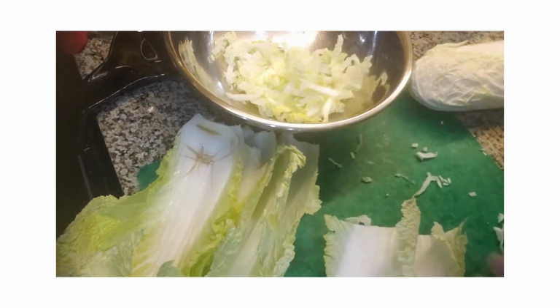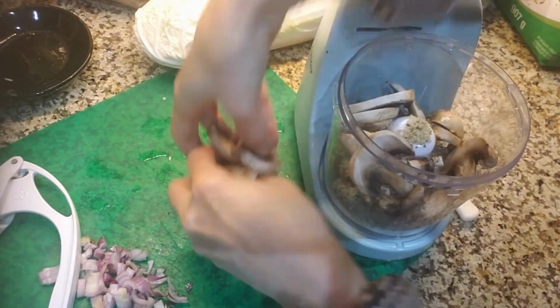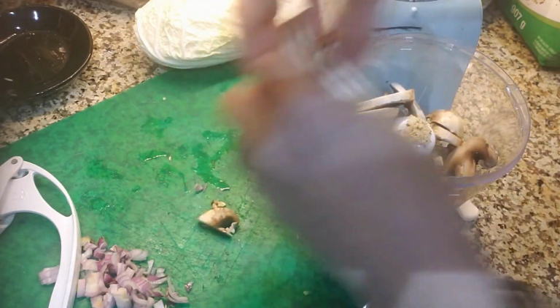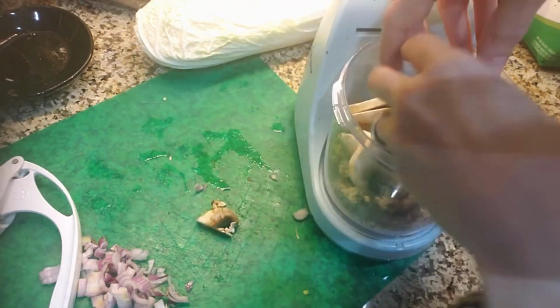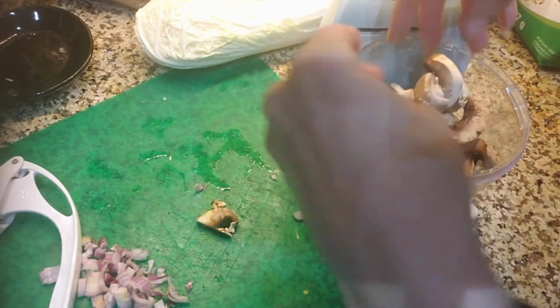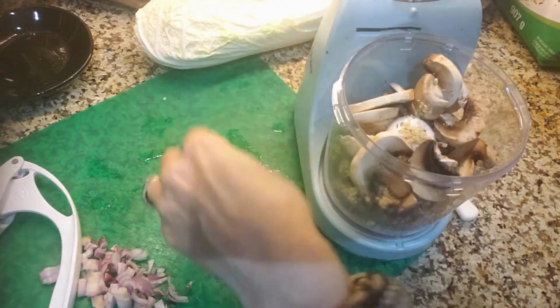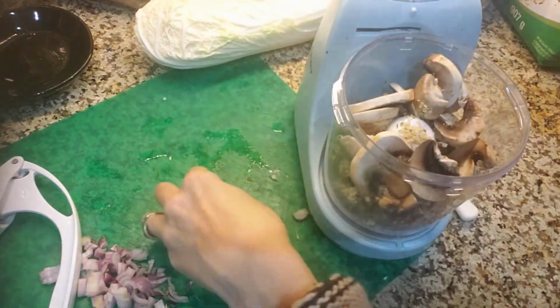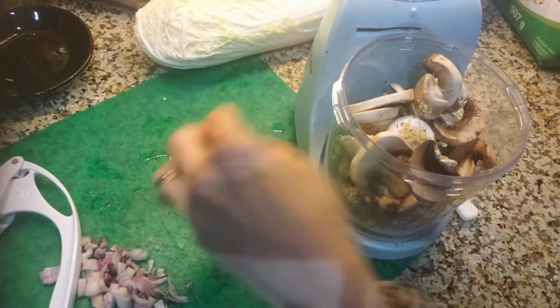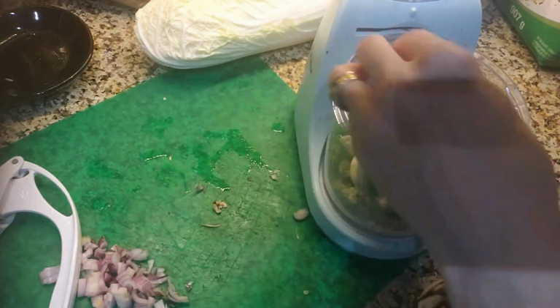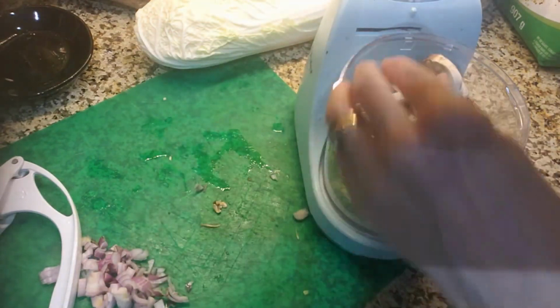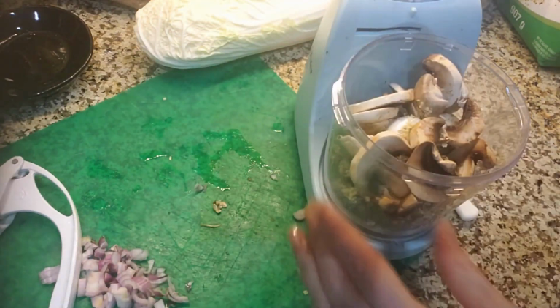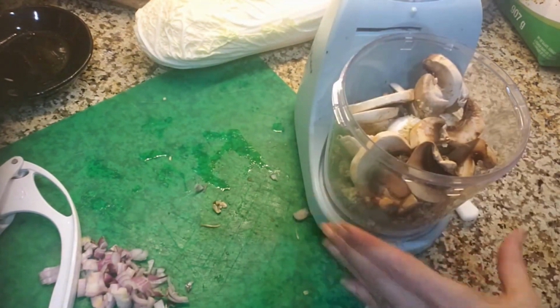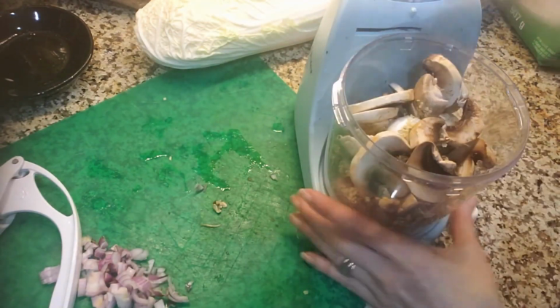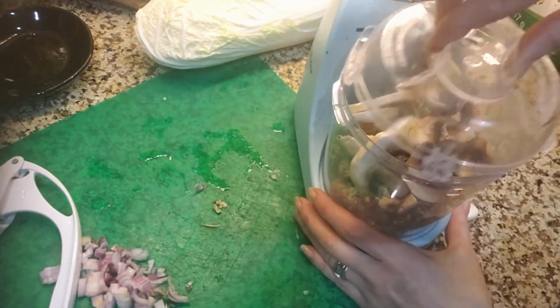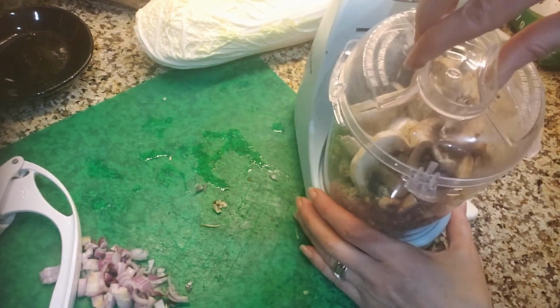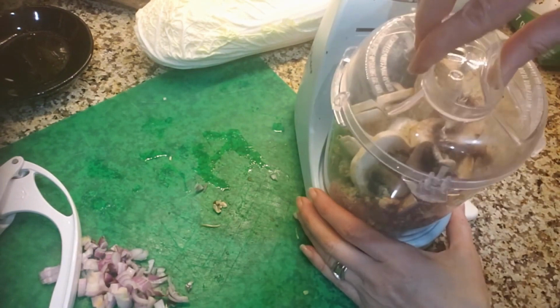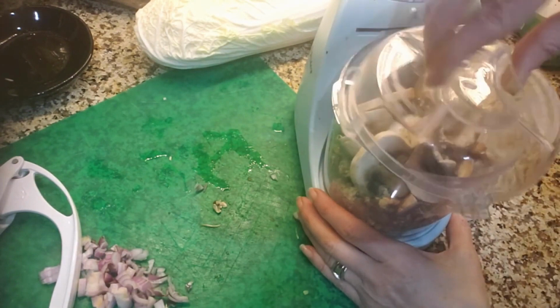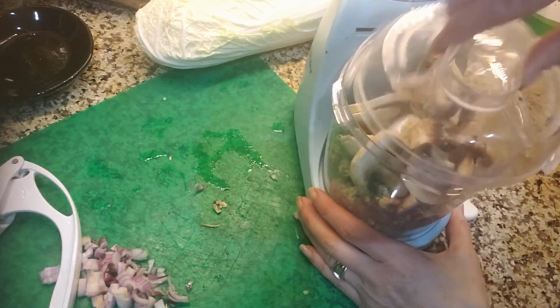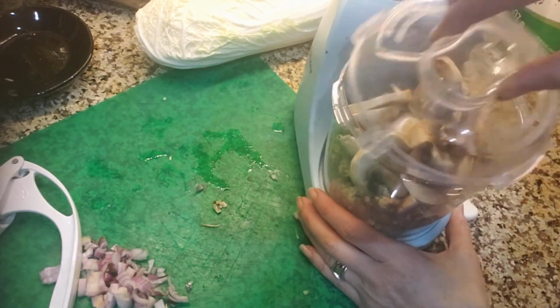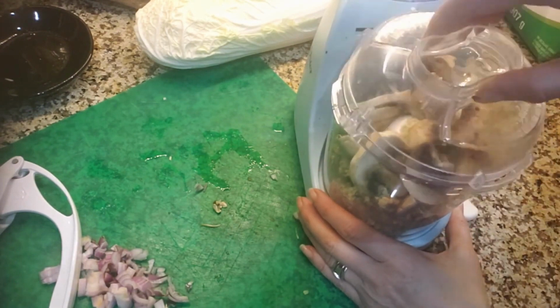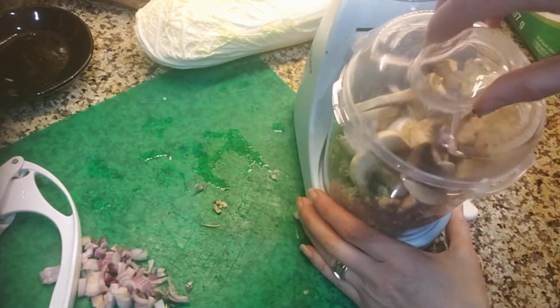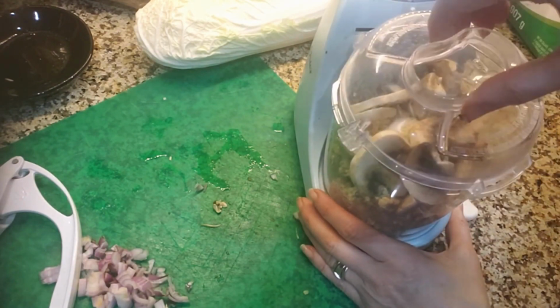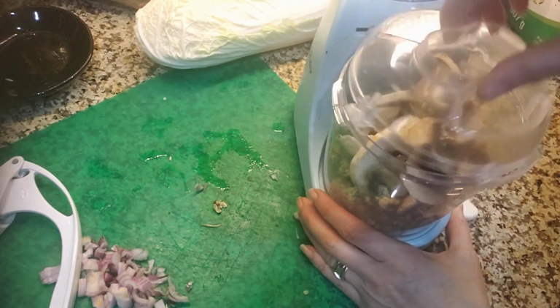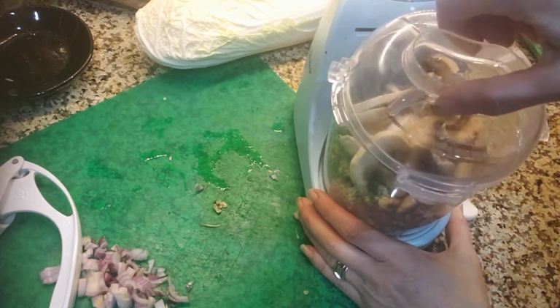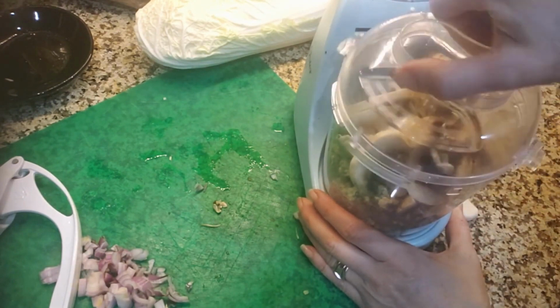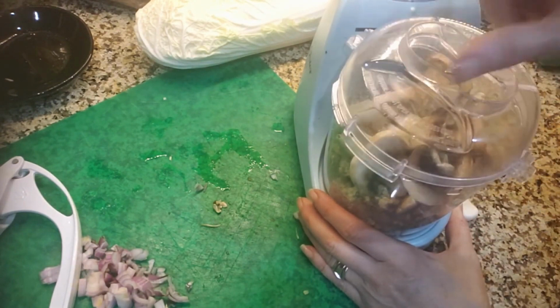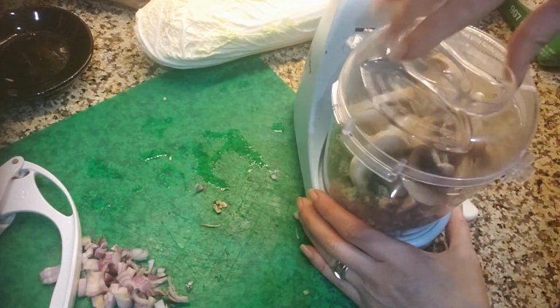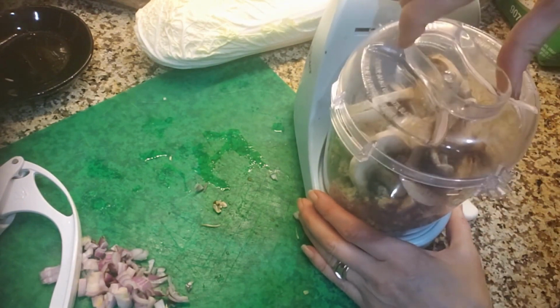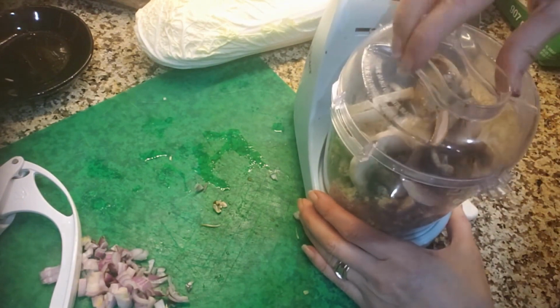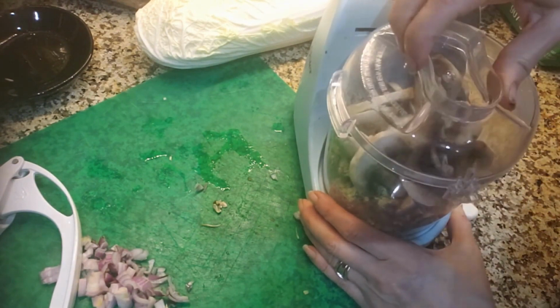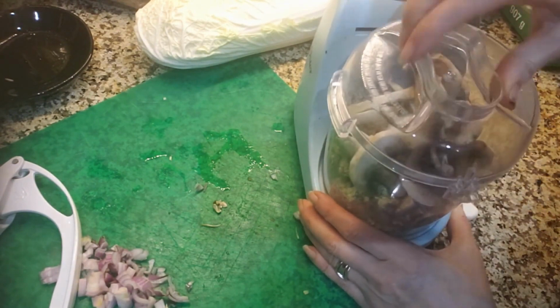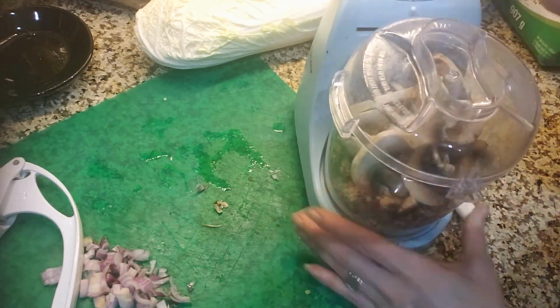In a food processor, add walnuts, hemp seeds, and chopped mushrooms, and process until fine.